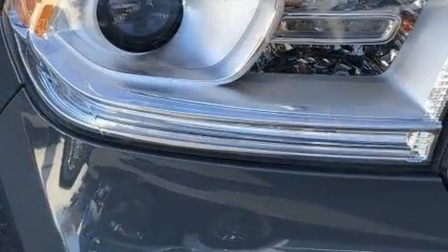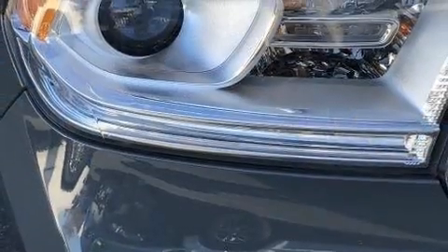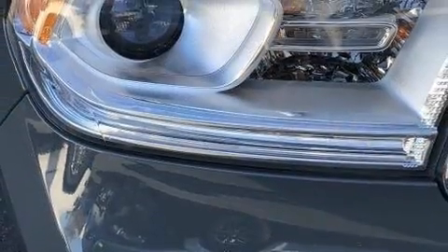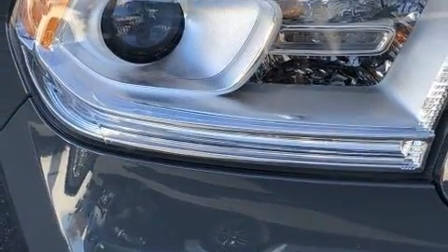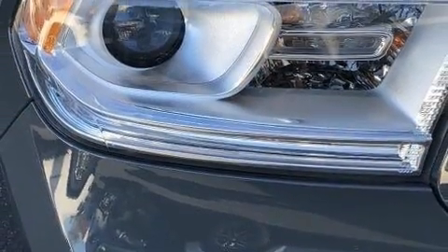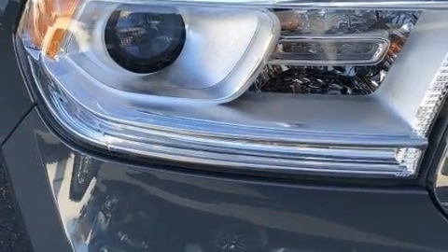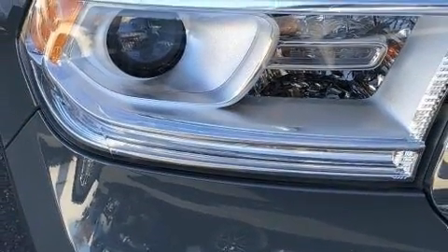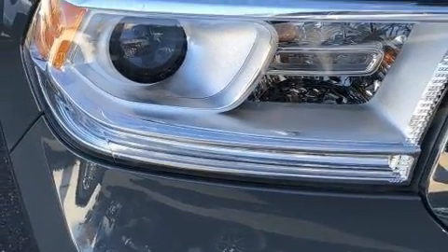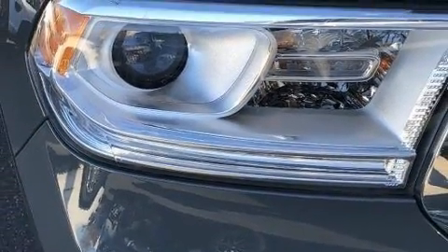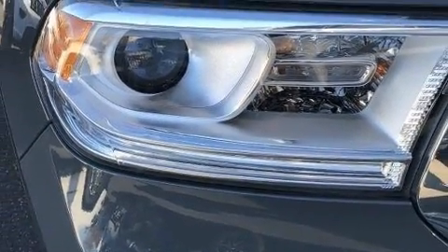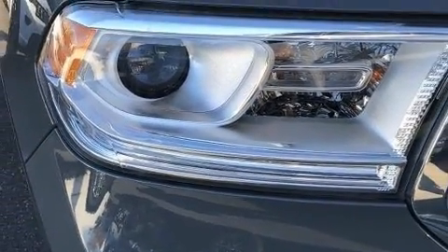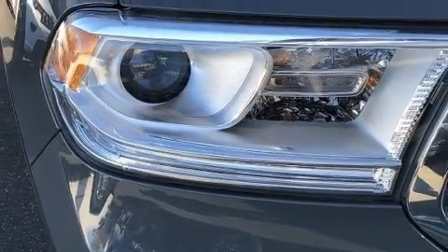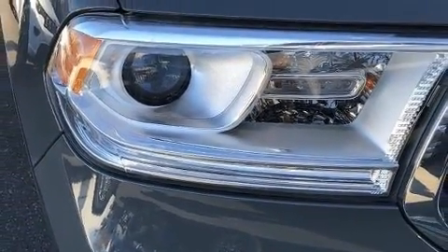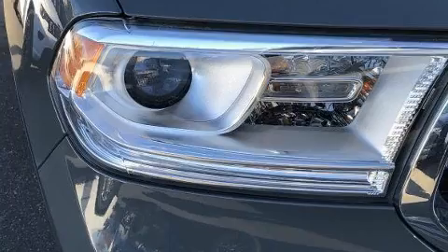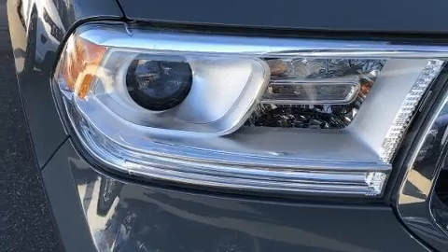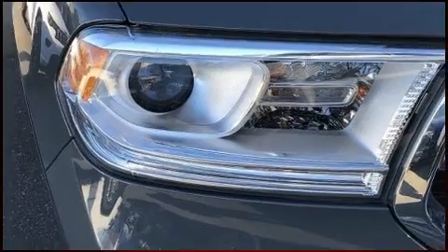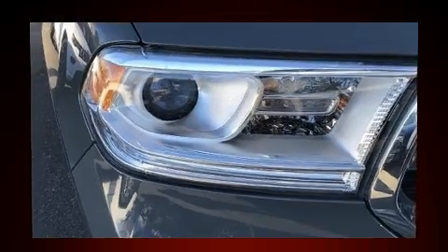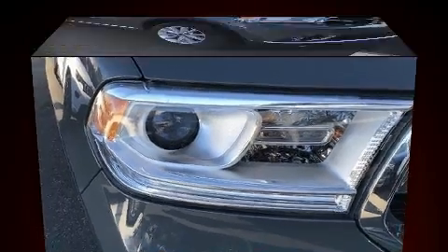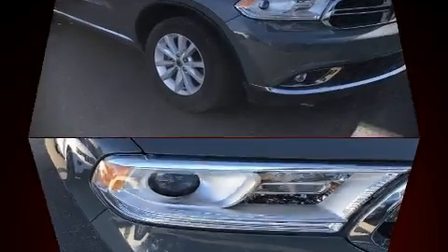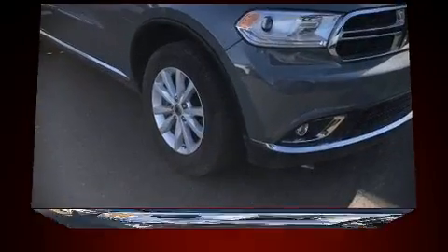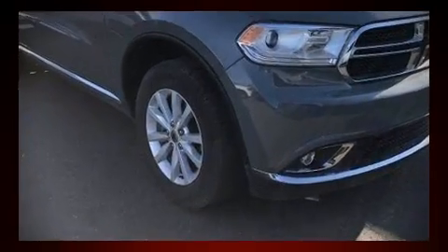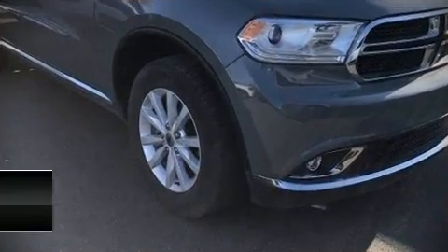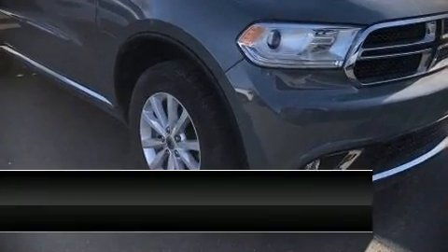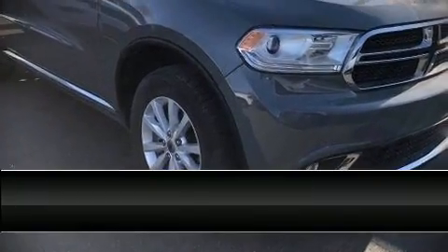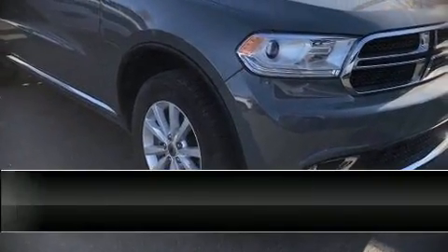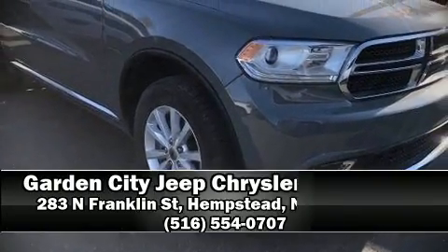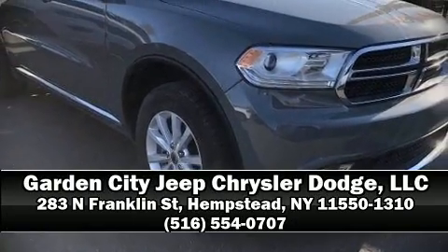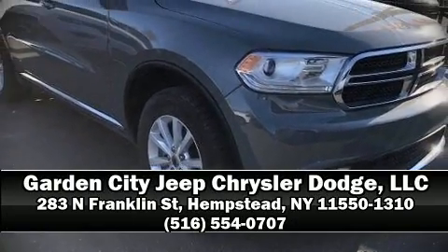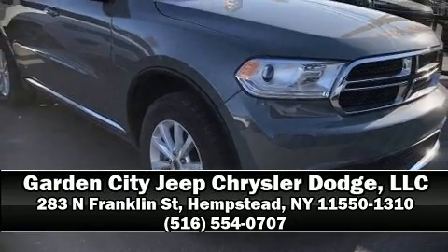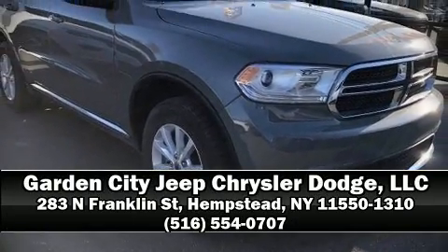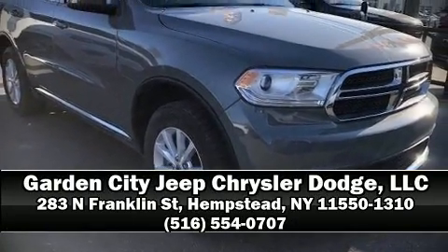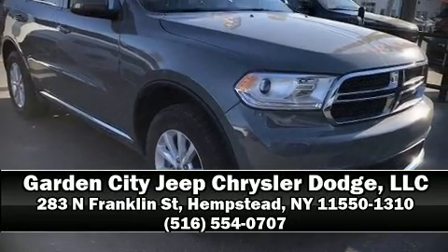For added security, Dynamic Stability Control supplements the drivetrain. Please don't hesitate to give us a call.